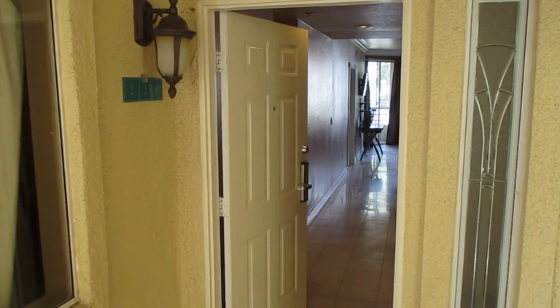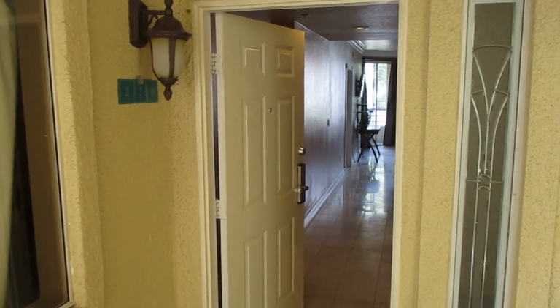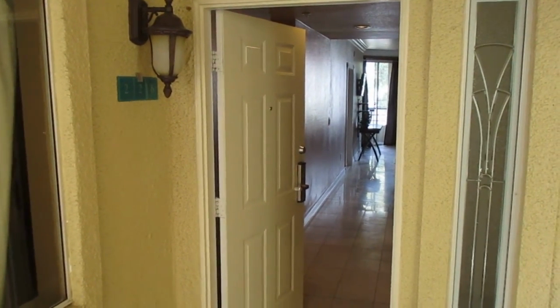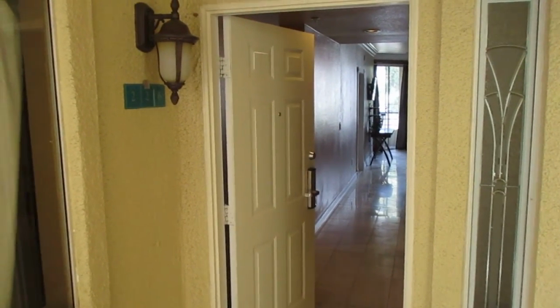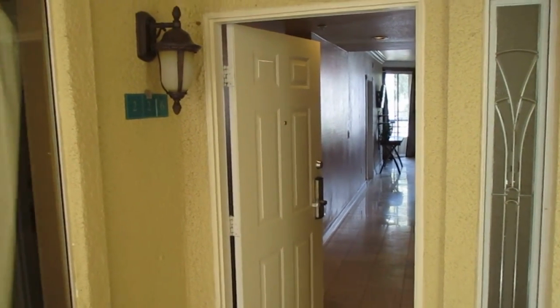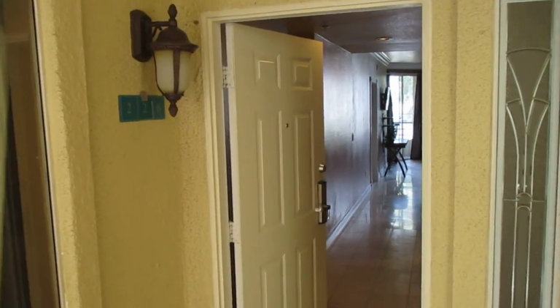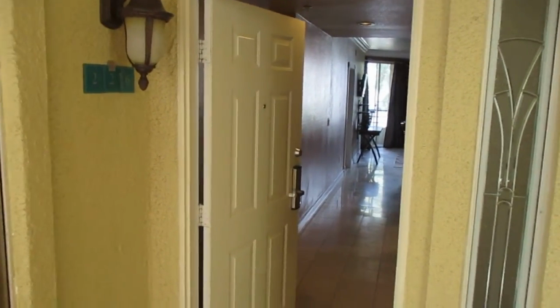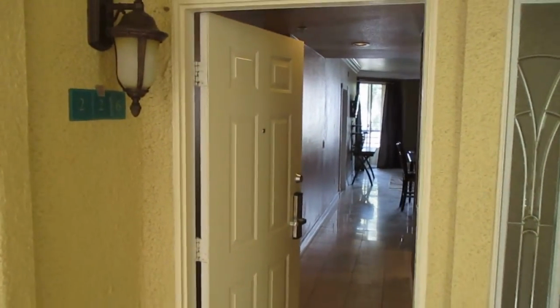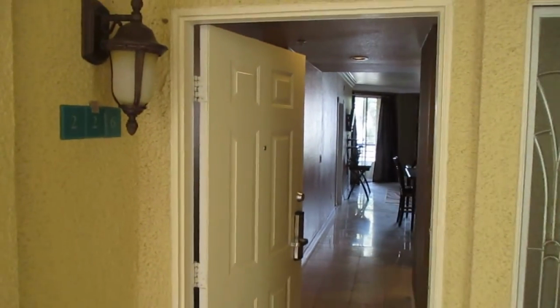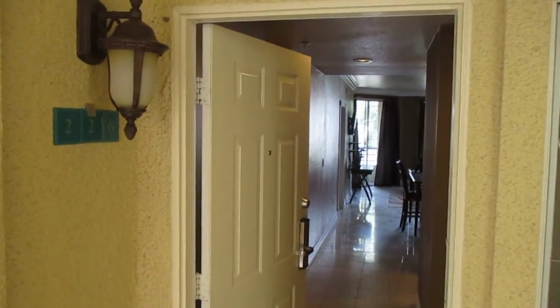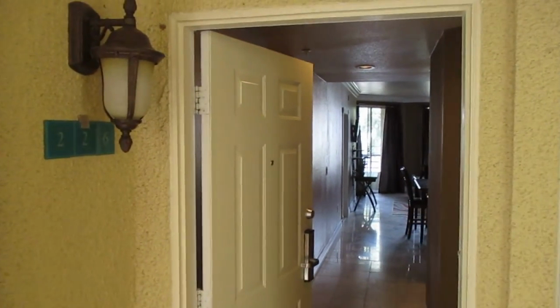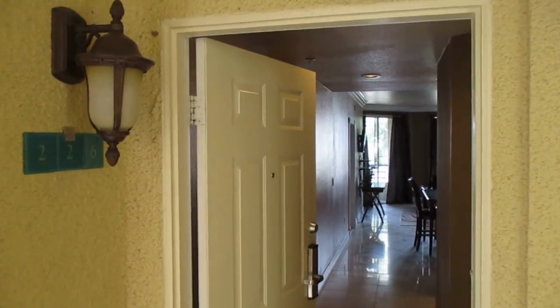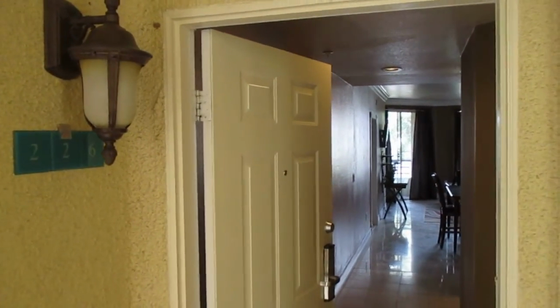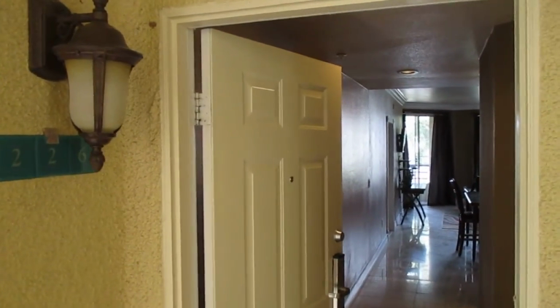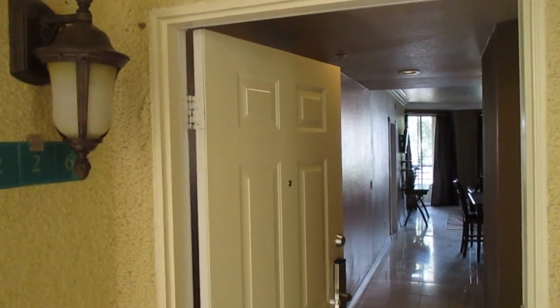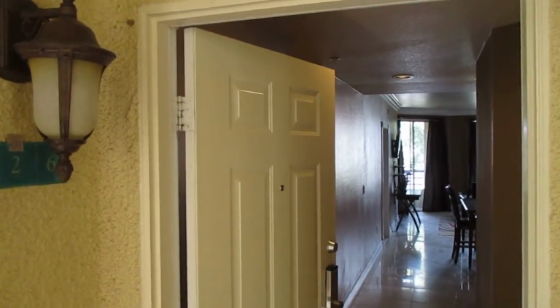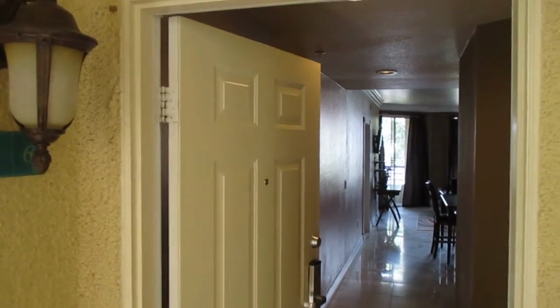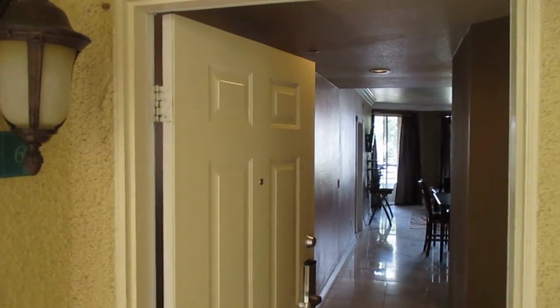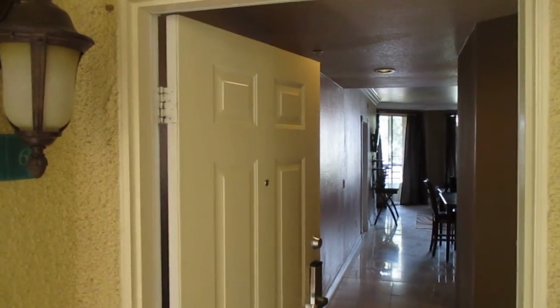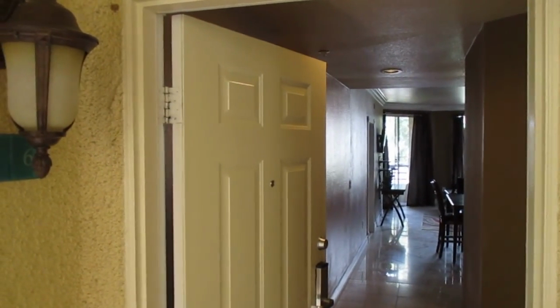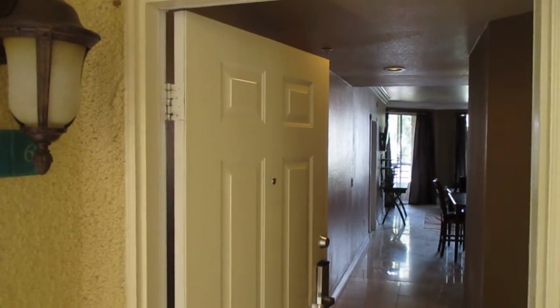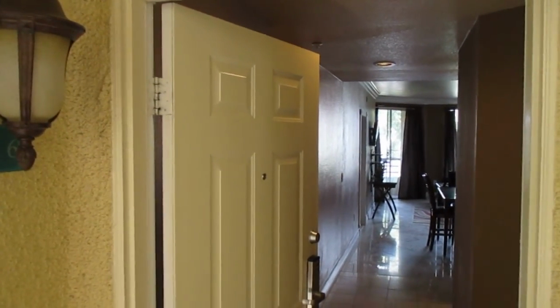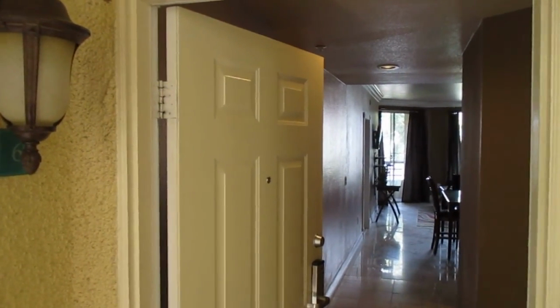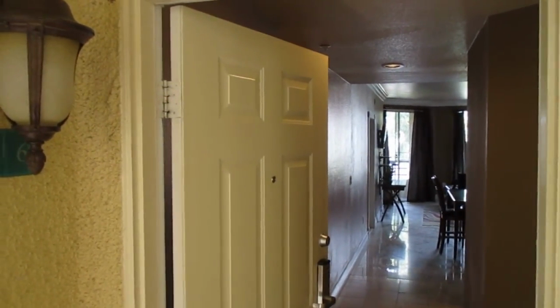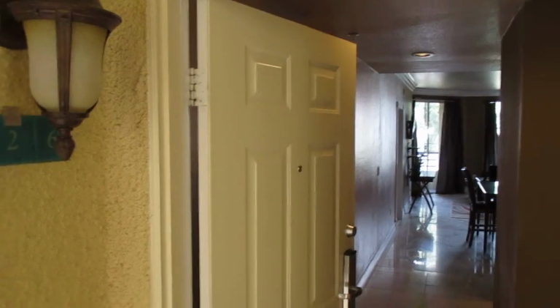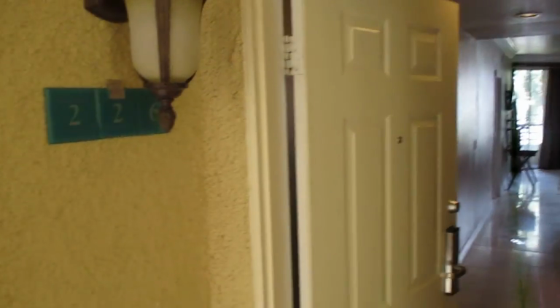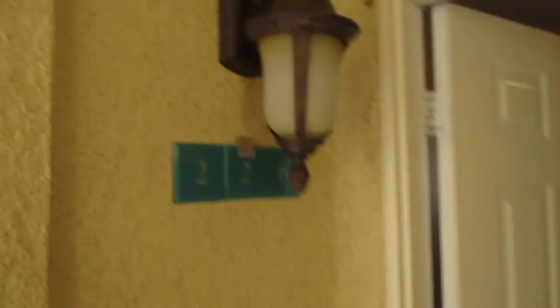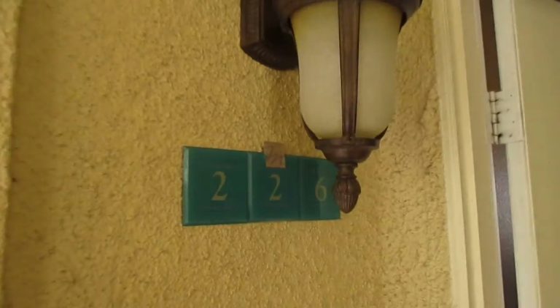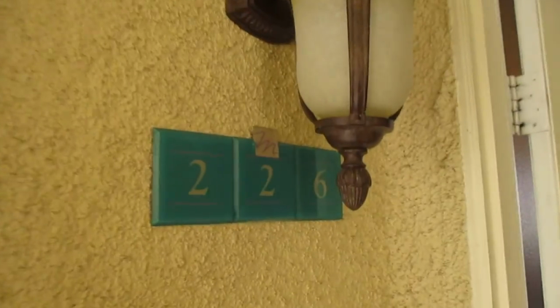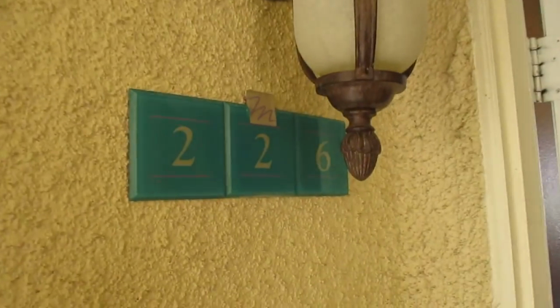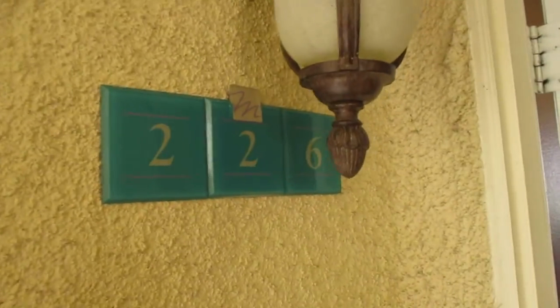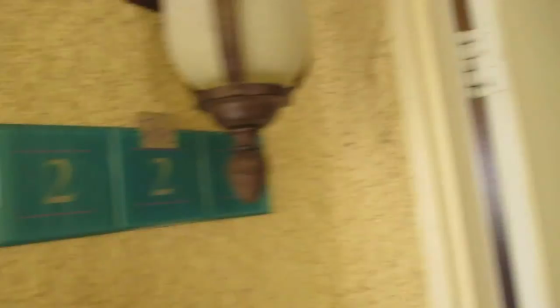Hello Henry, this is Chris the inspector. As I mentioned, I'm going to give you a video tour of your unit here at Meridian 226.